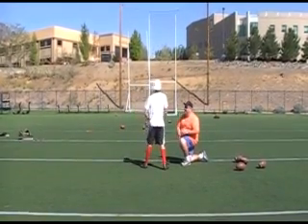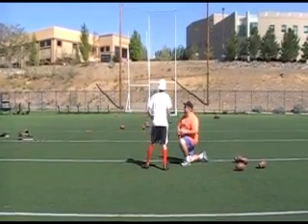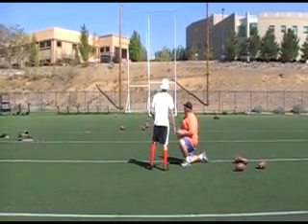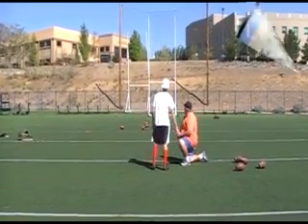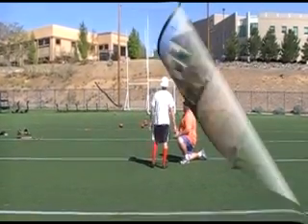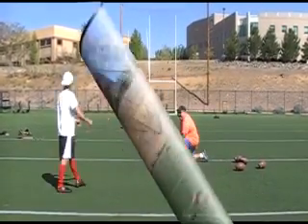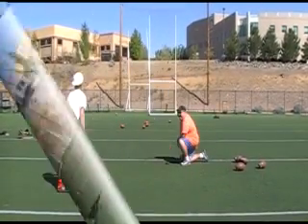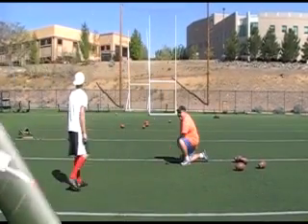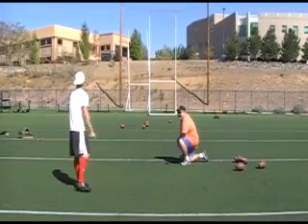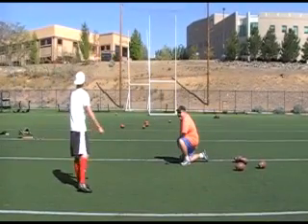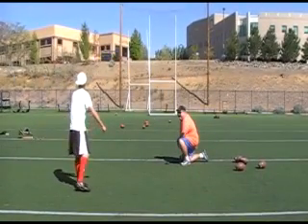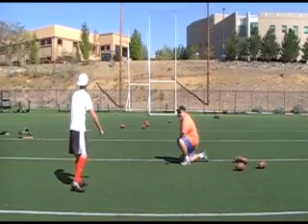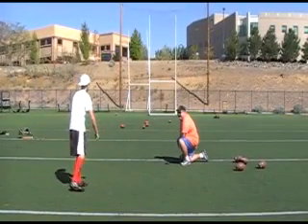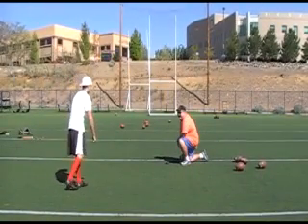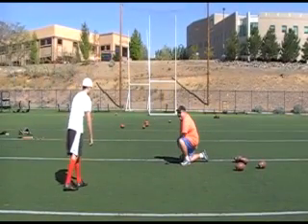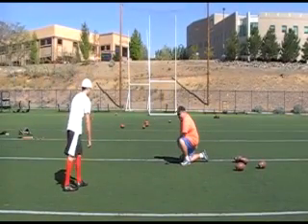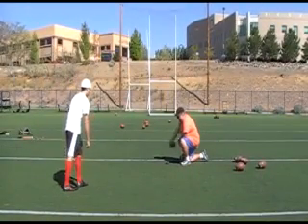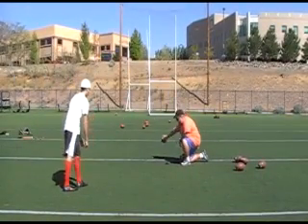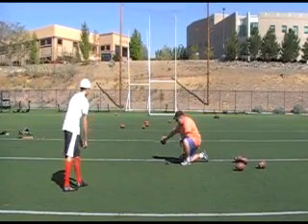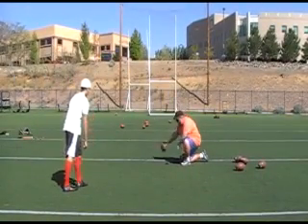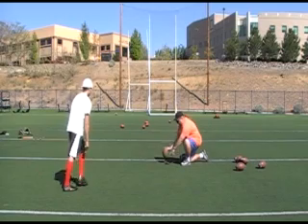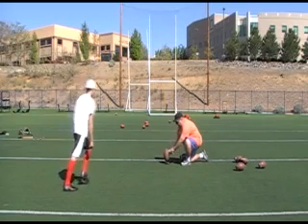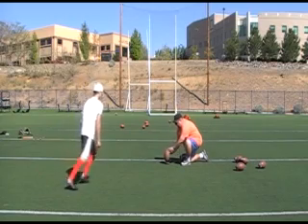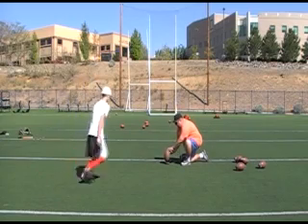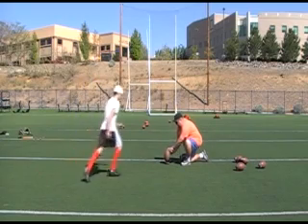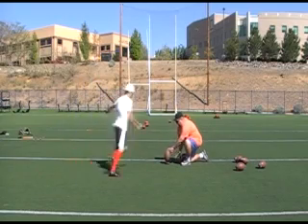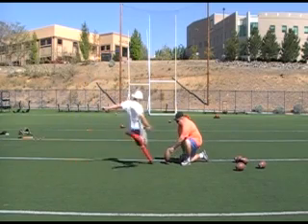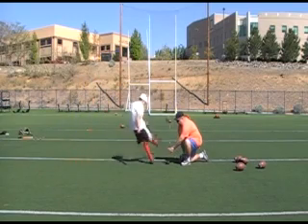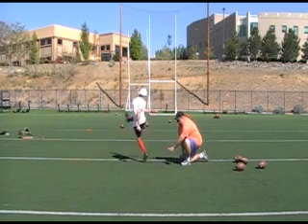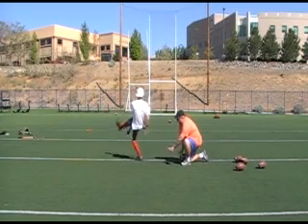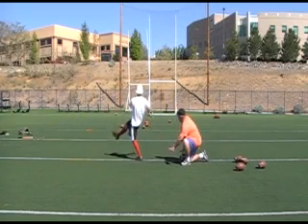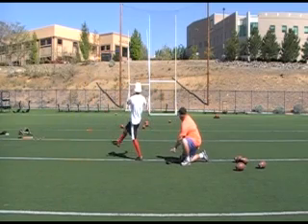Who would have thought twice? That ball — let's go, buddy. Good.